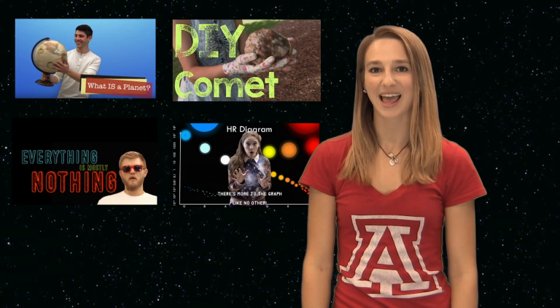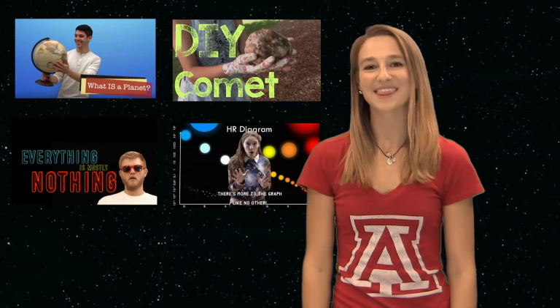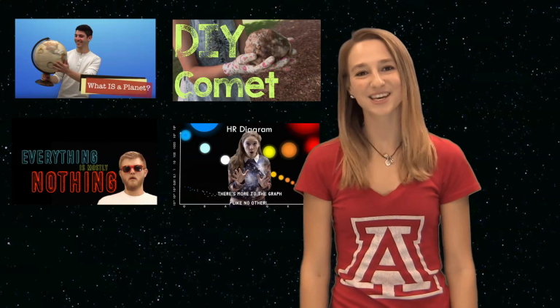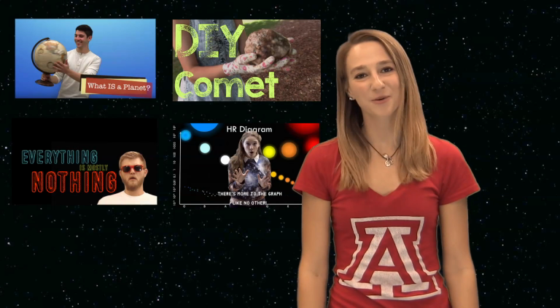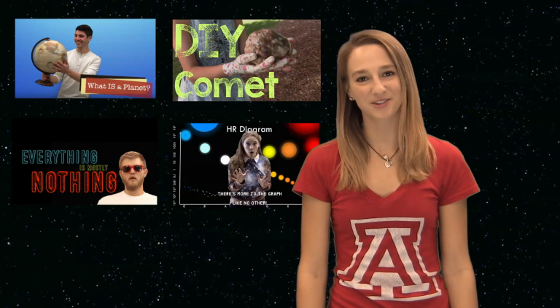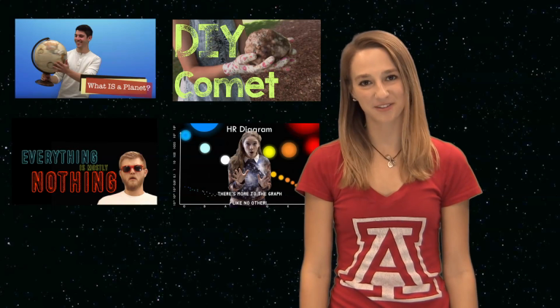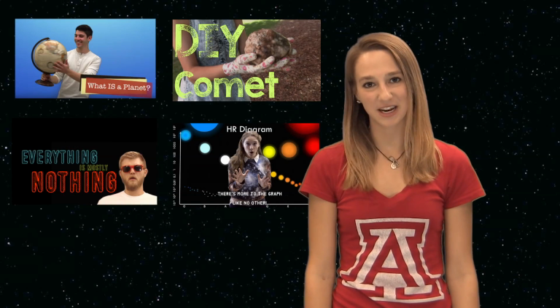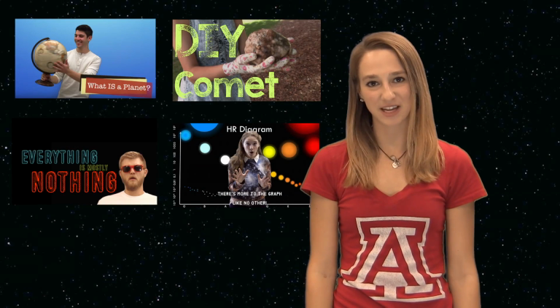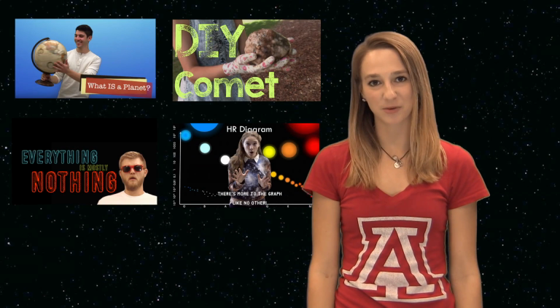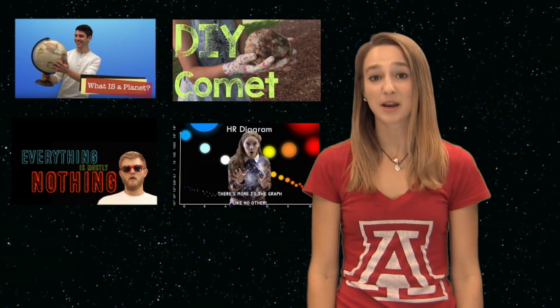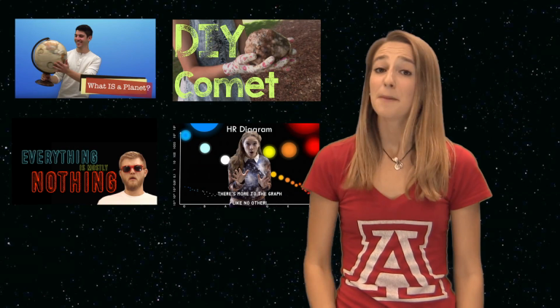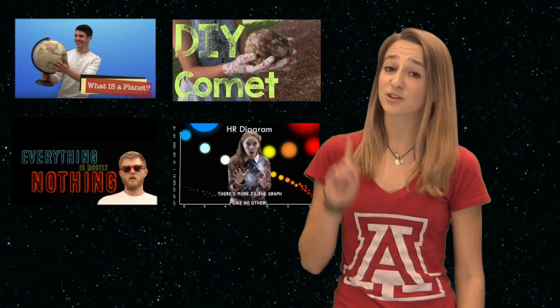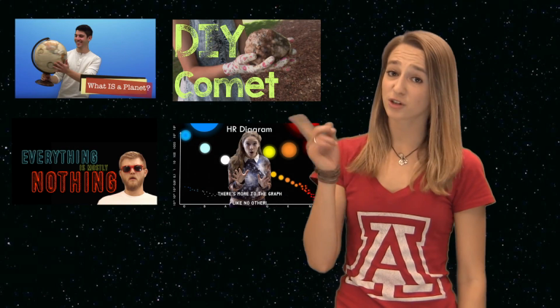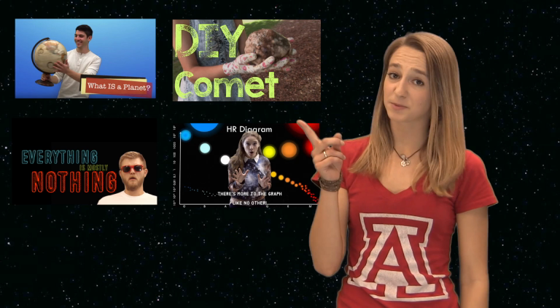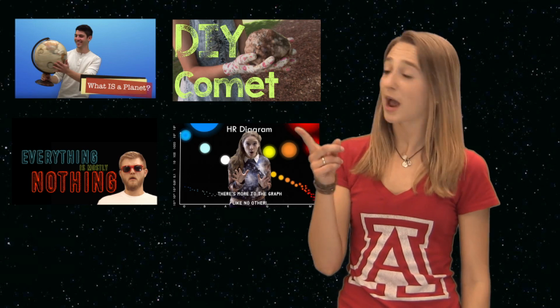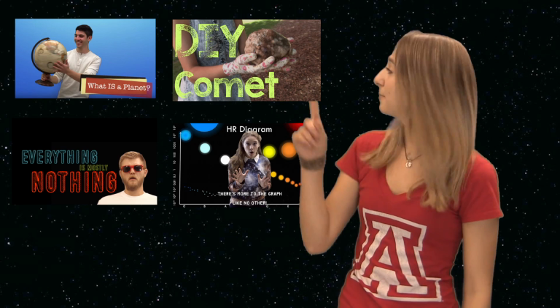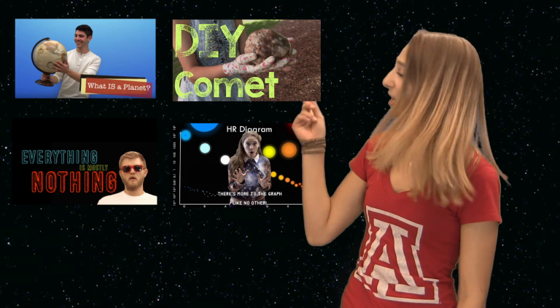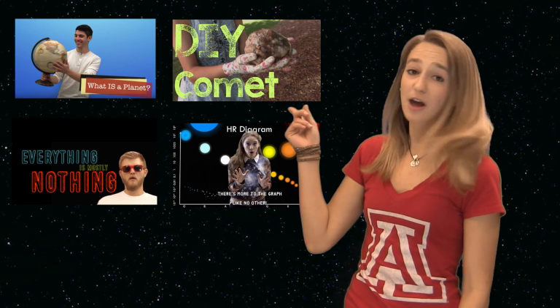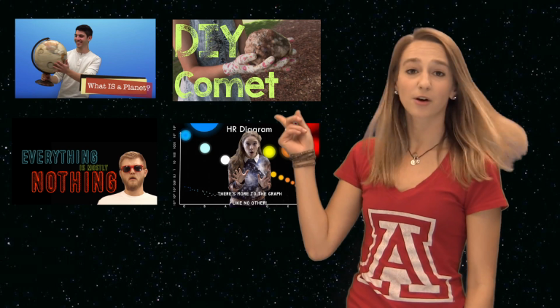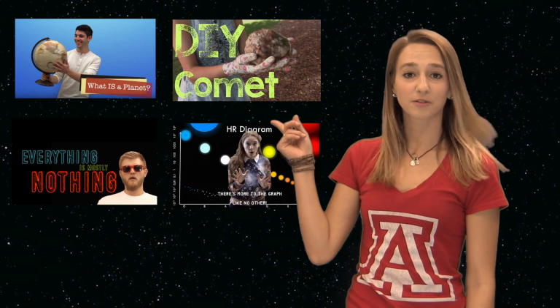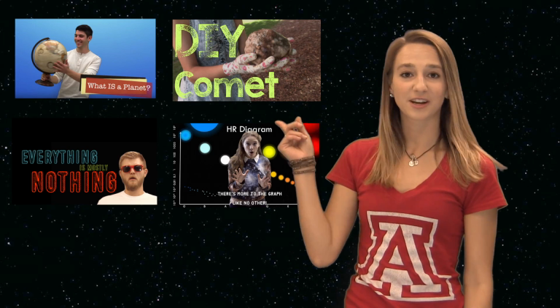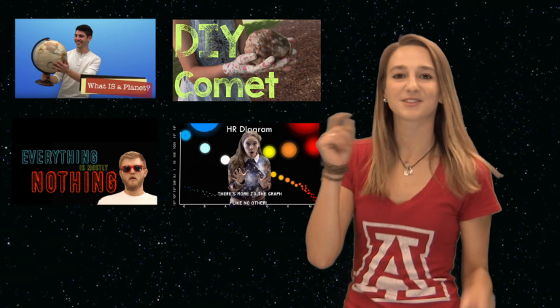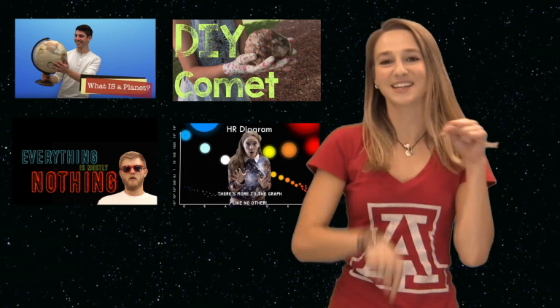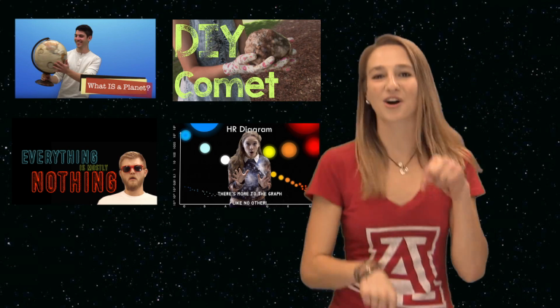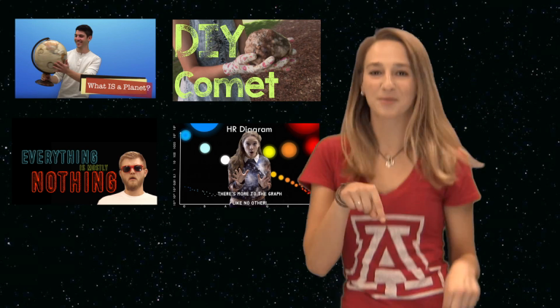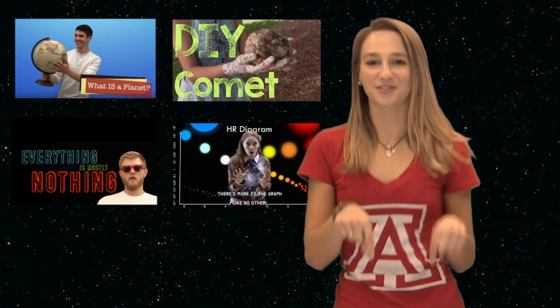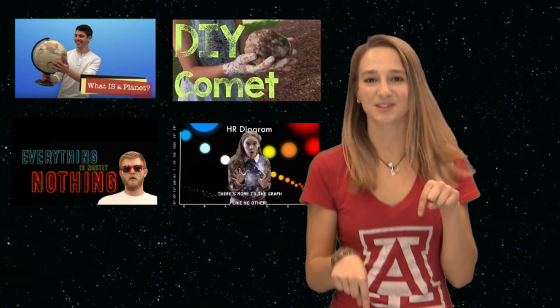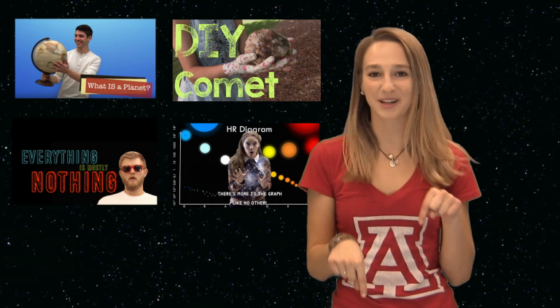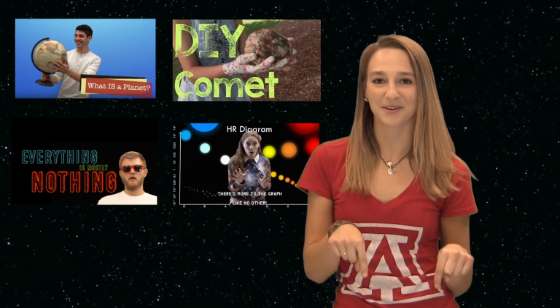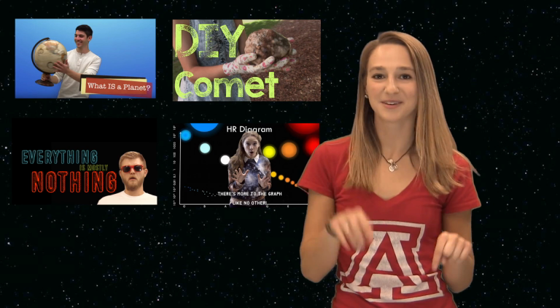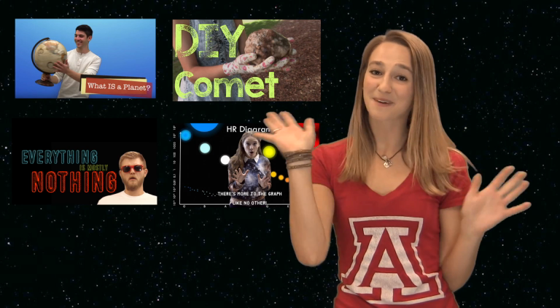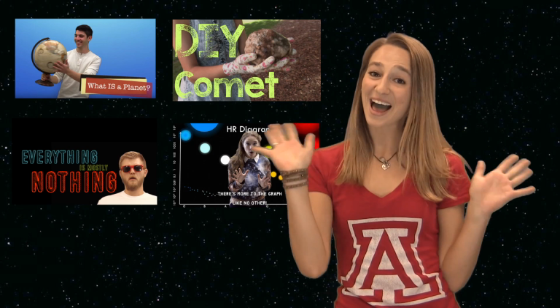Thank you for watching our videos everyone! Make sure to subscribe, check out our other videos, and leave comments for us below. Bye!